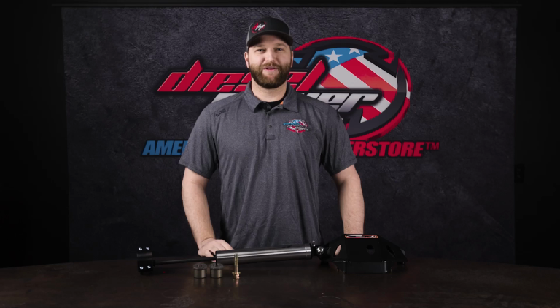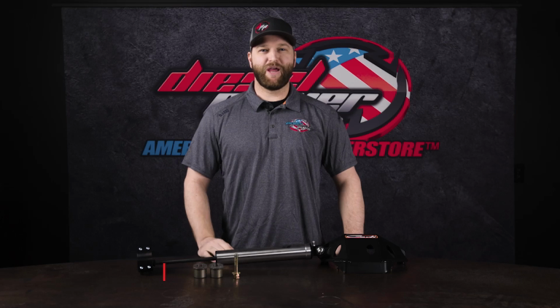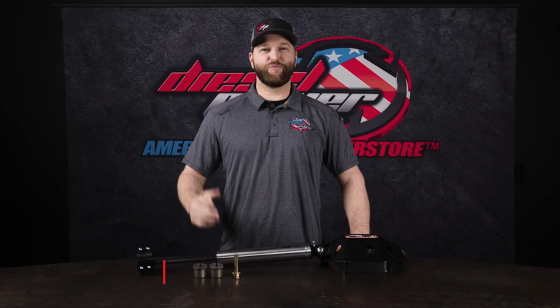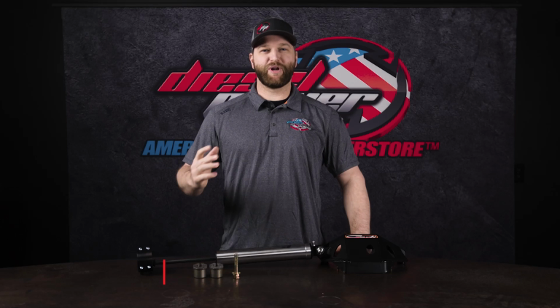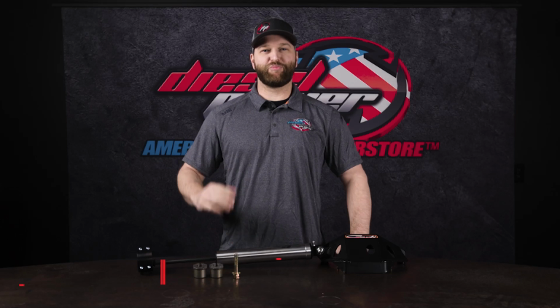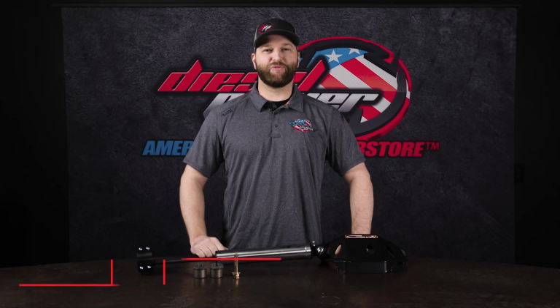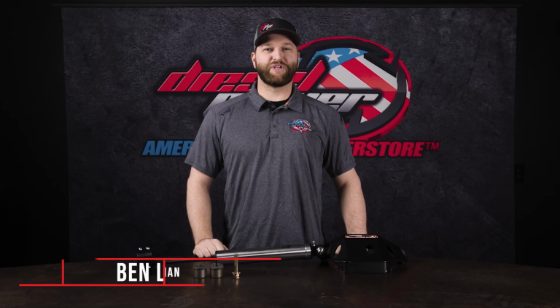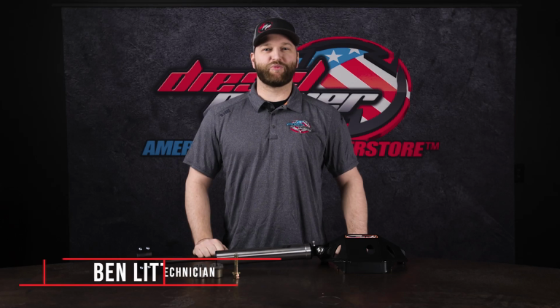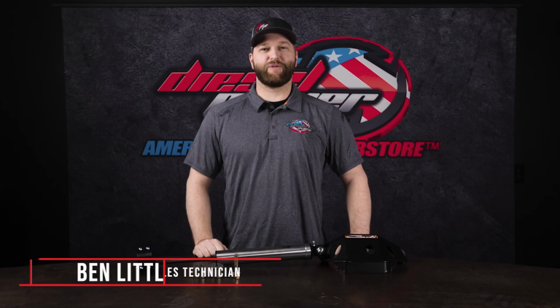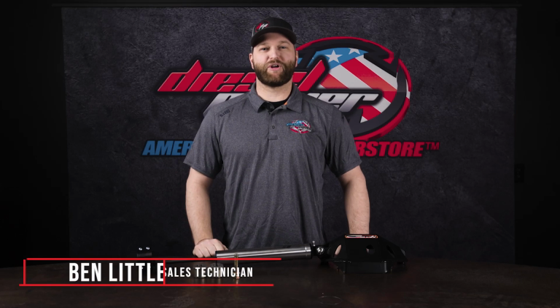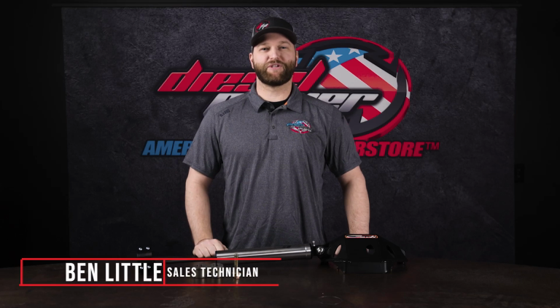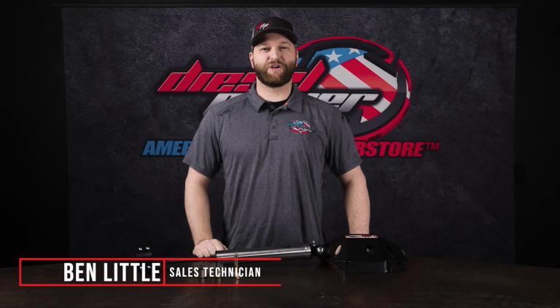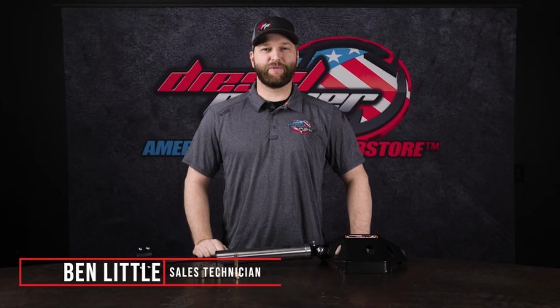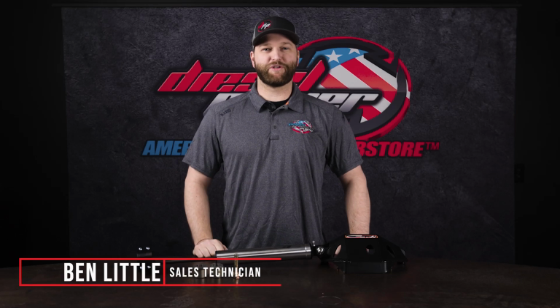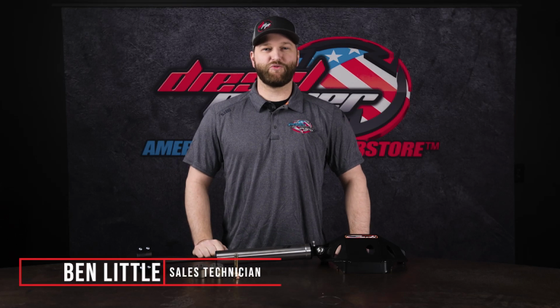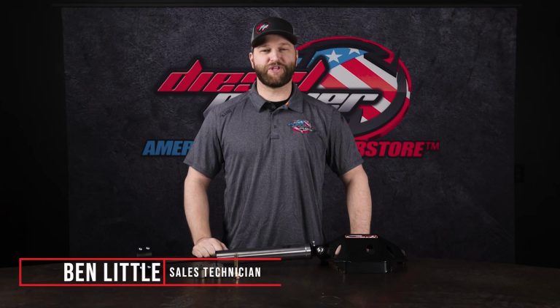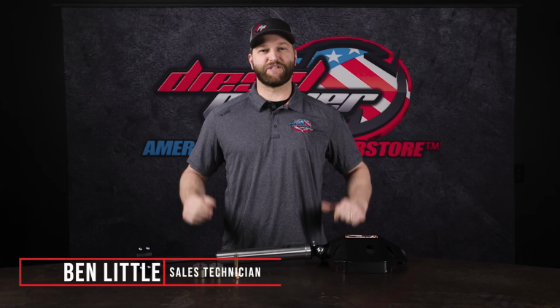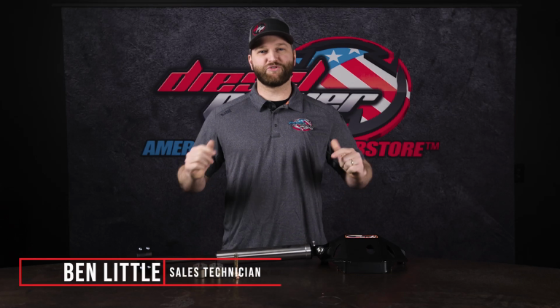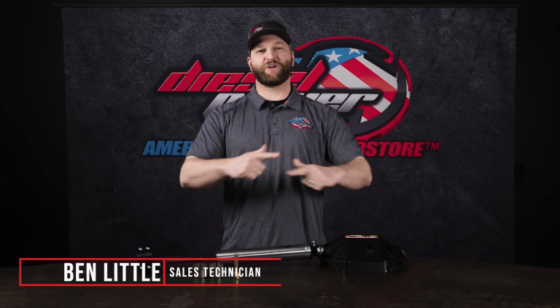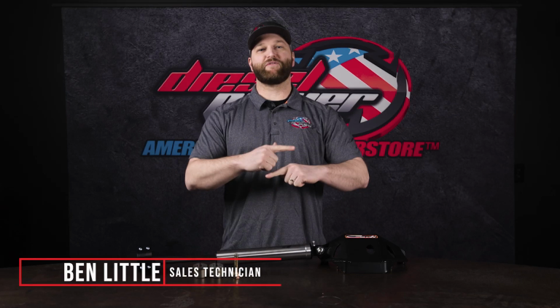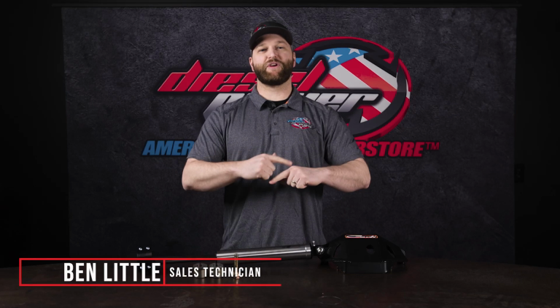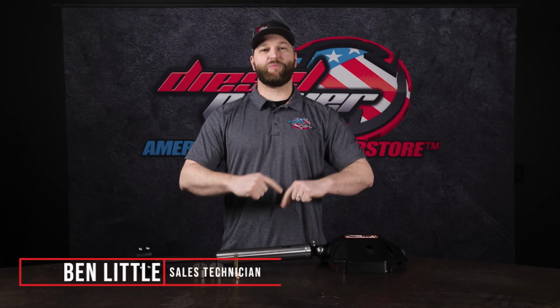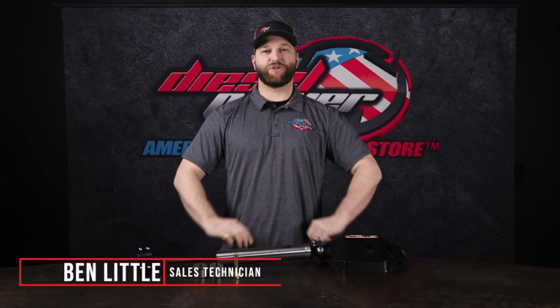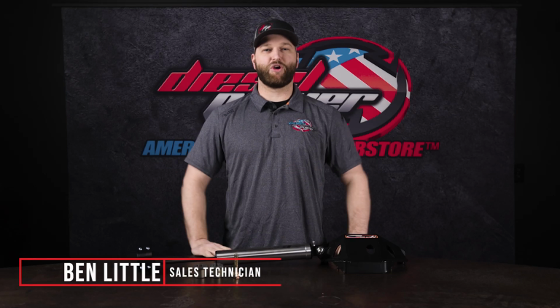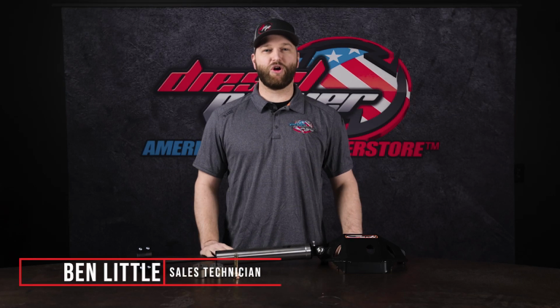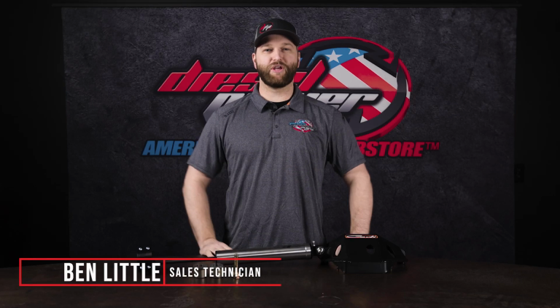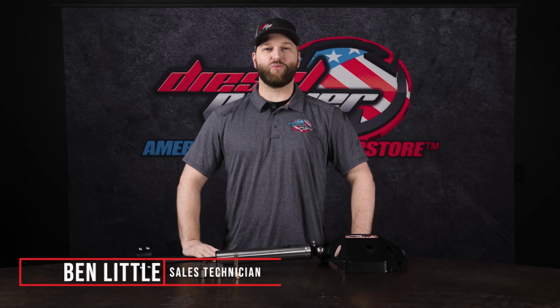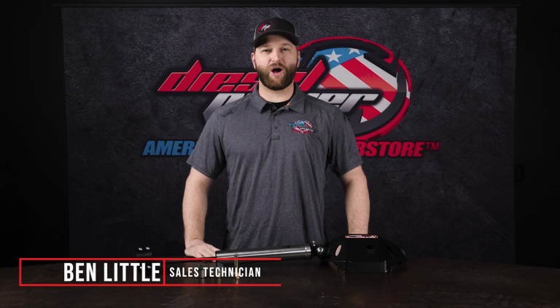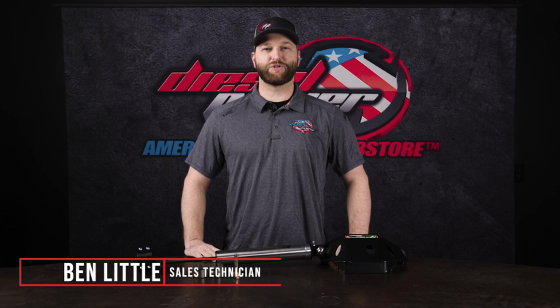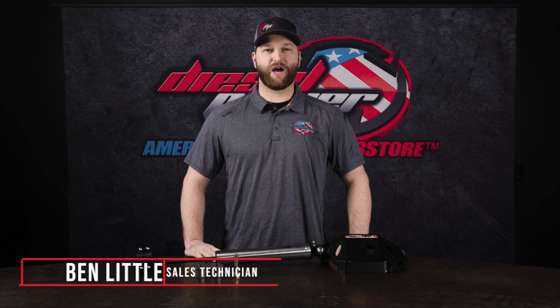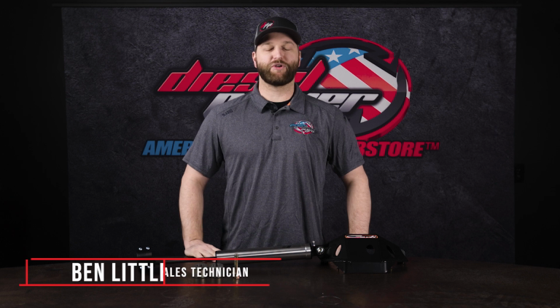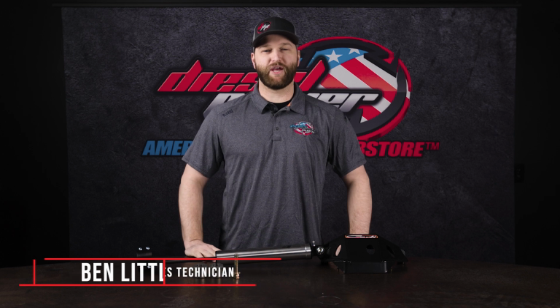Hey everybody, Ben with Diesel Power Products here coming at you with a Diesel Talk video about the Carly Wobble Stopper kits.